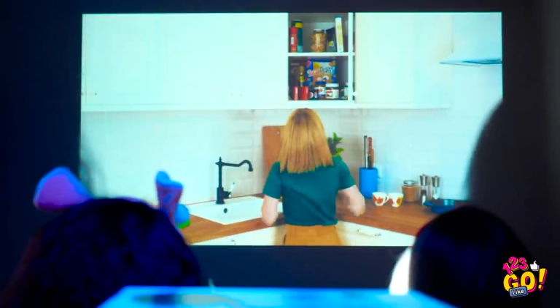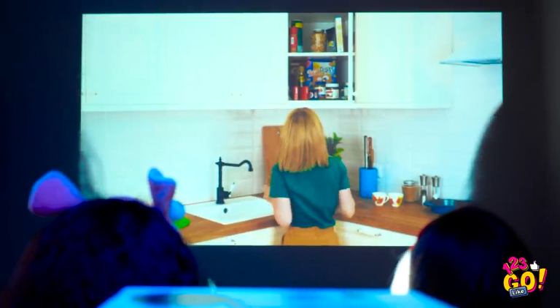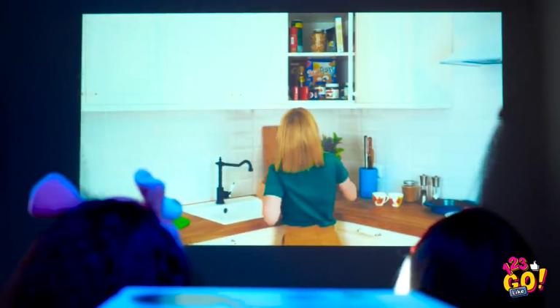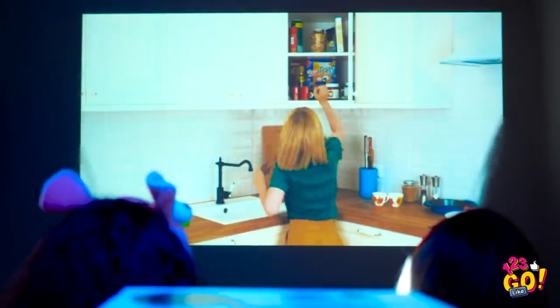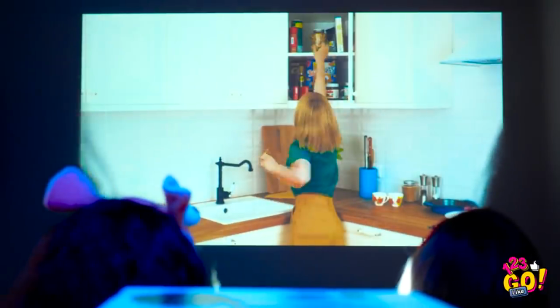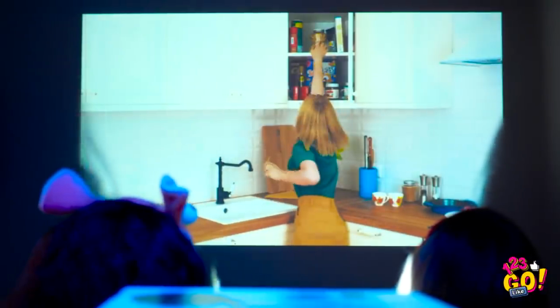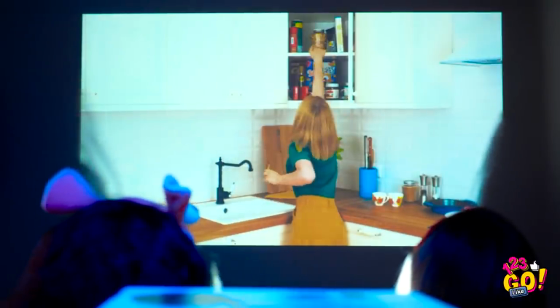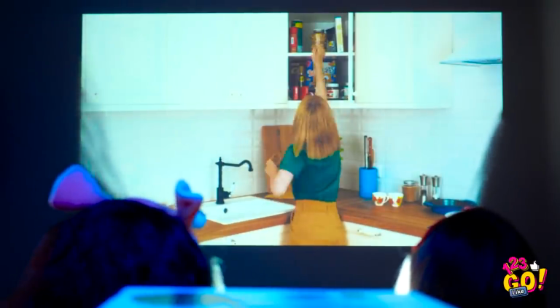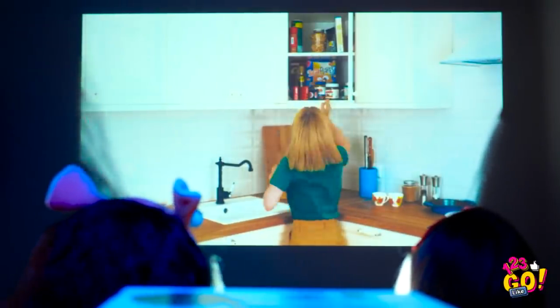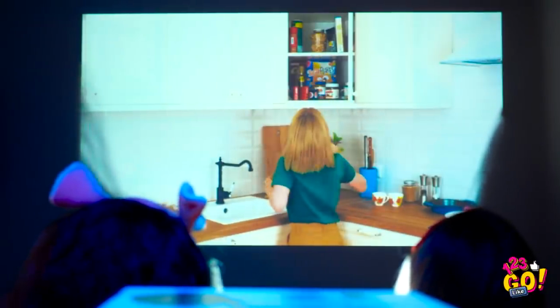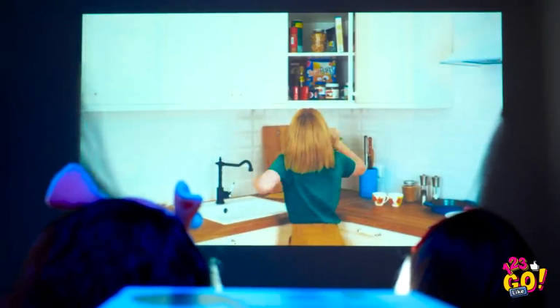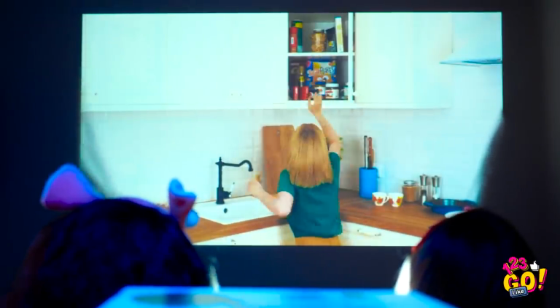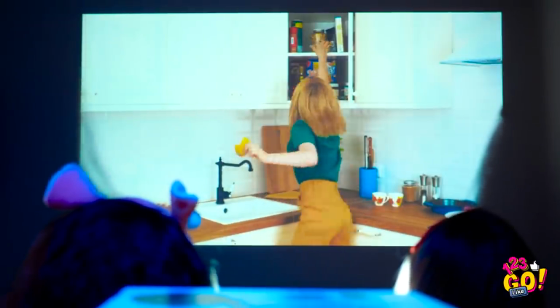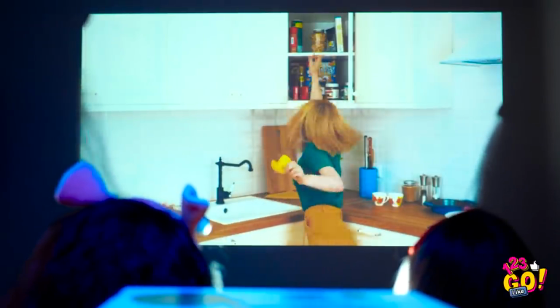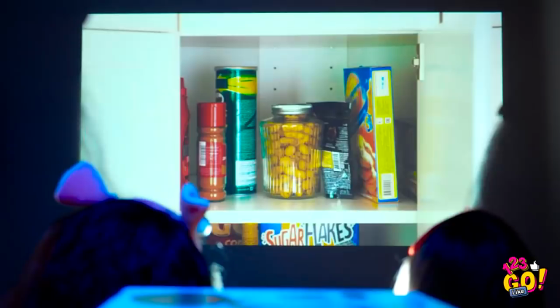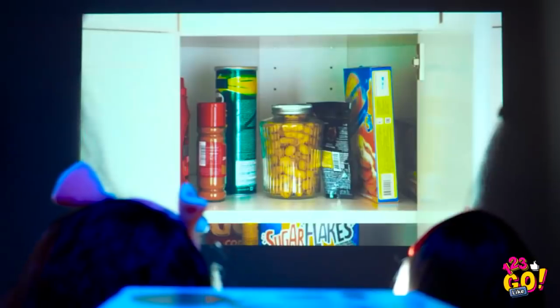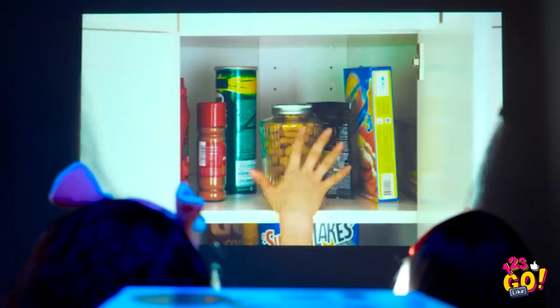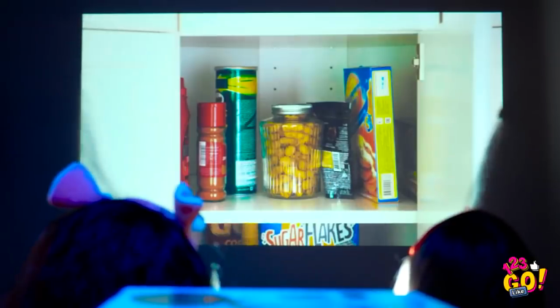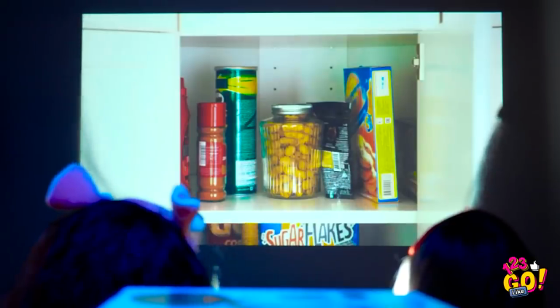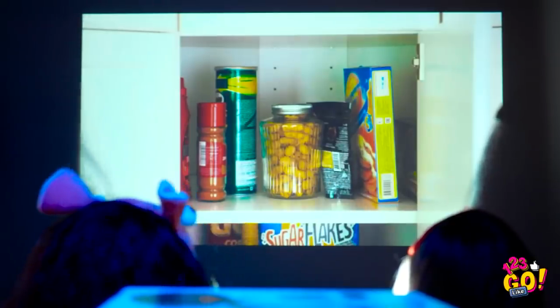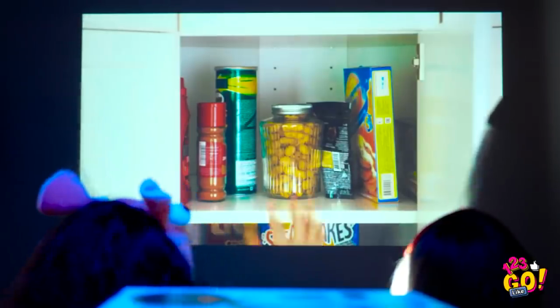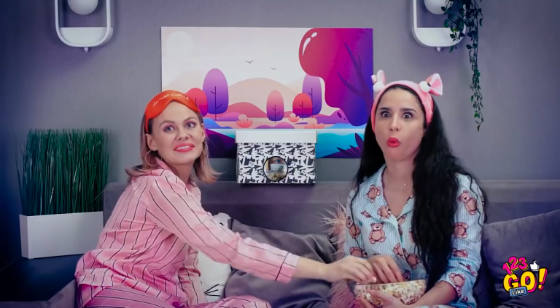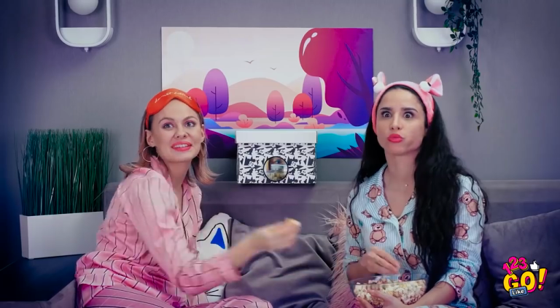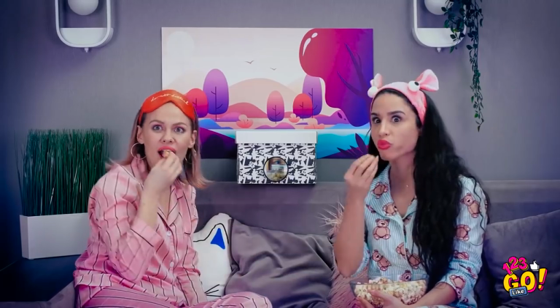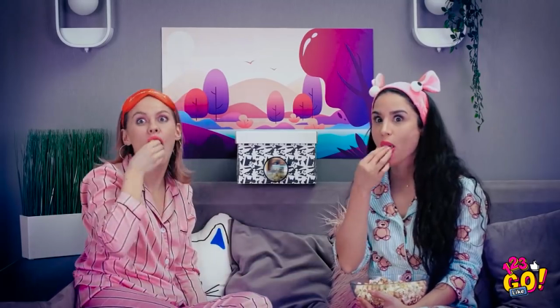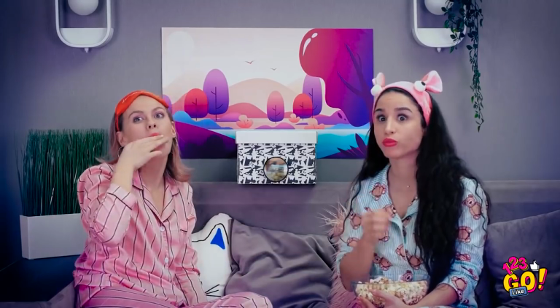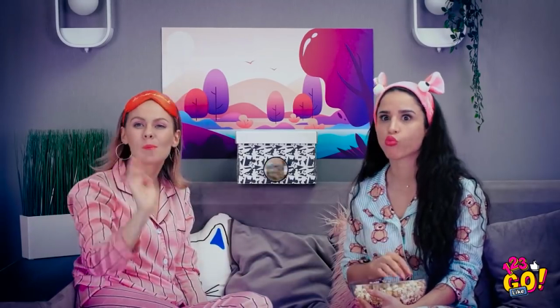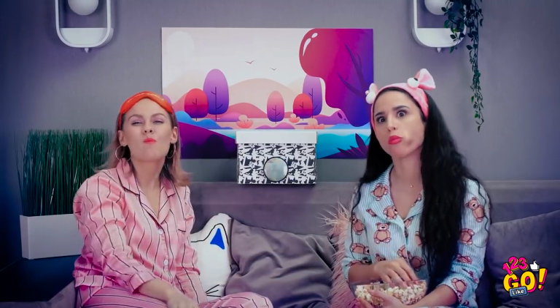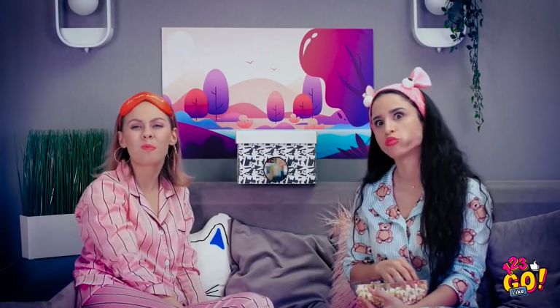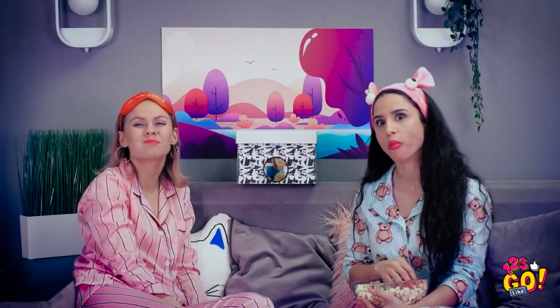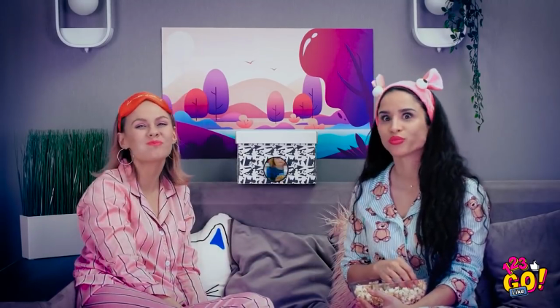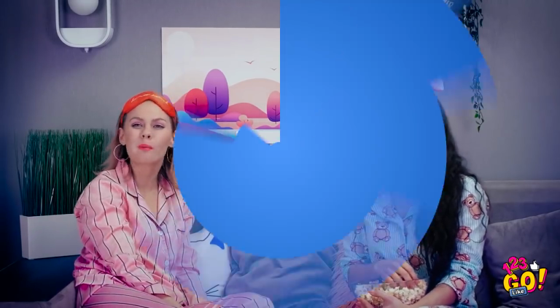Talk about a cliffhanger, huh? This is the best part! Slumber party's back on, people!